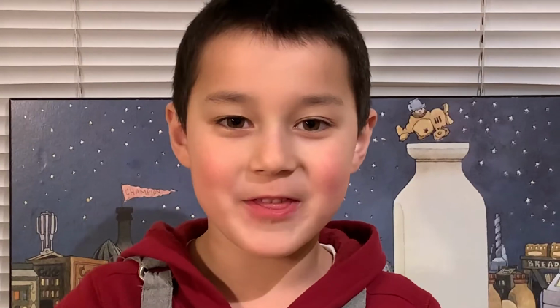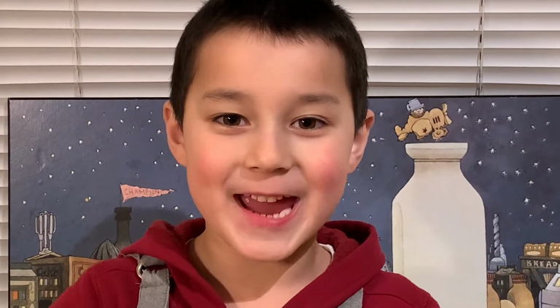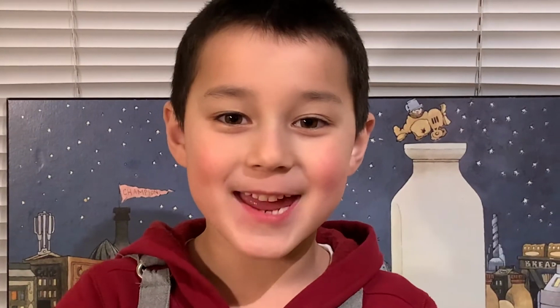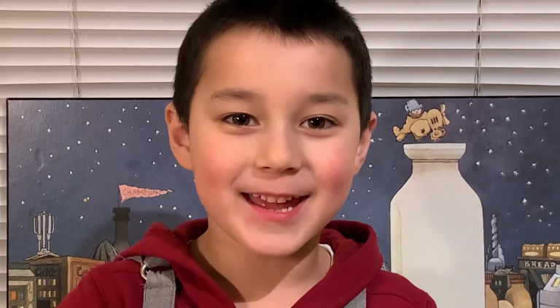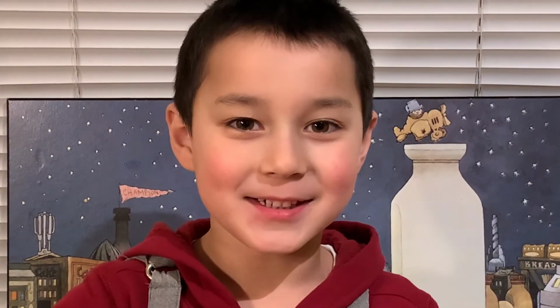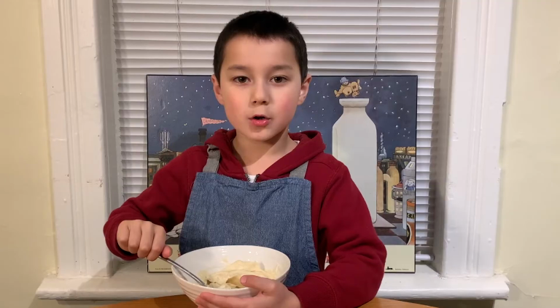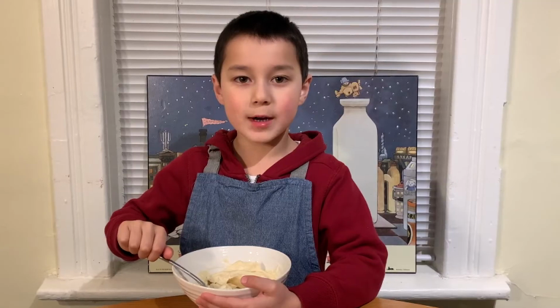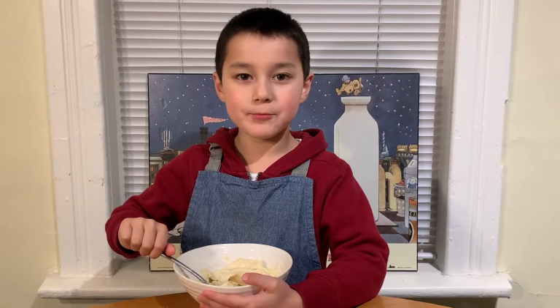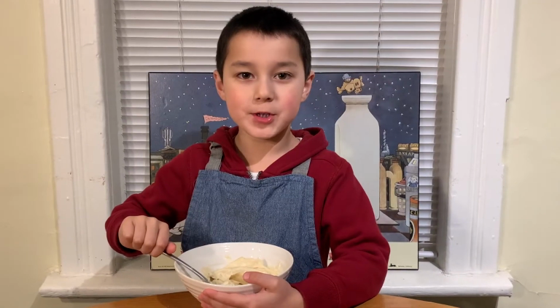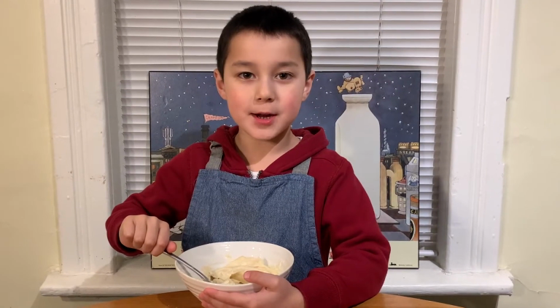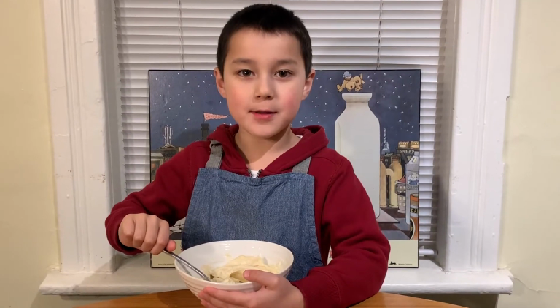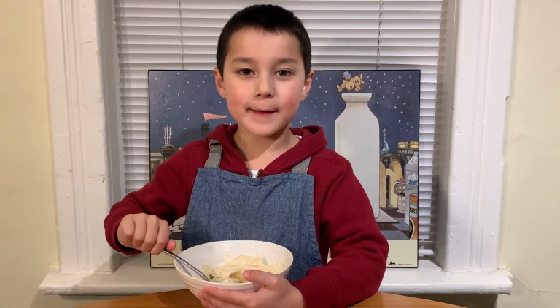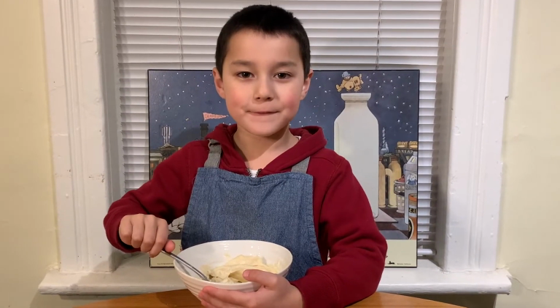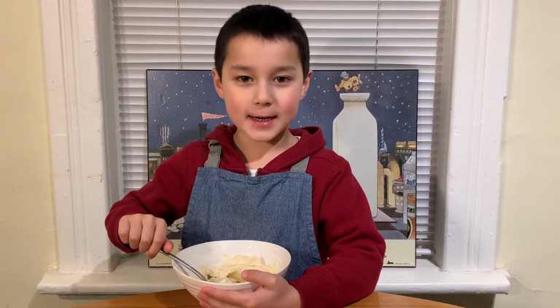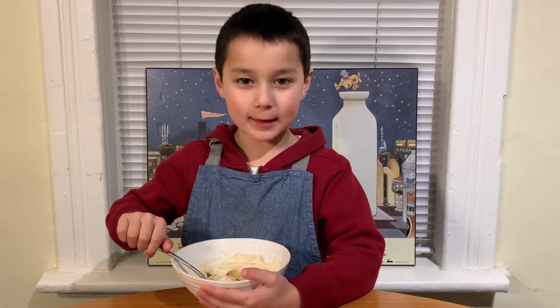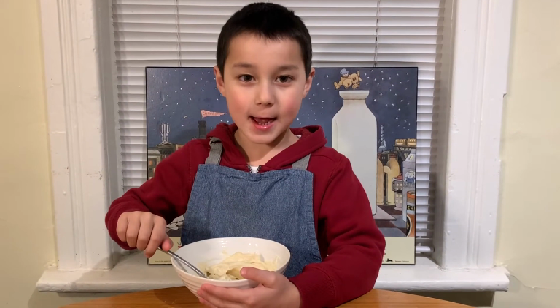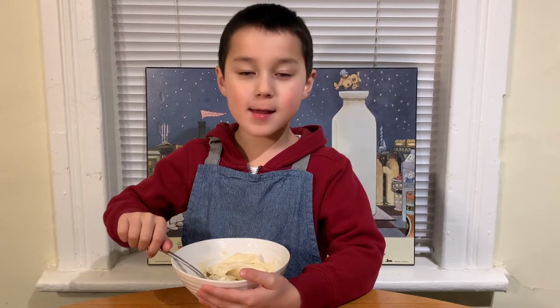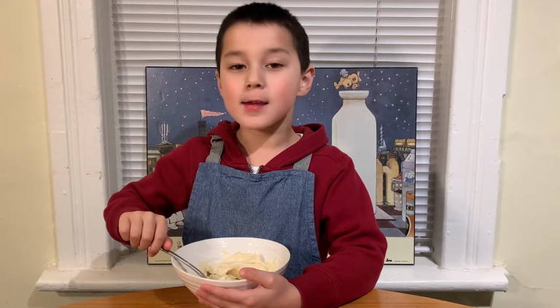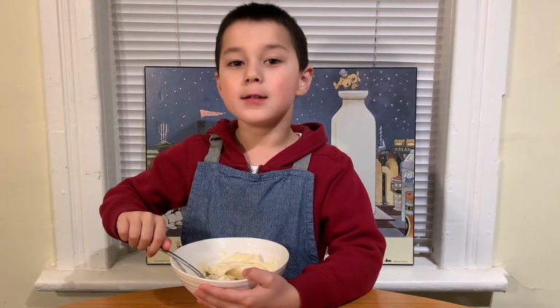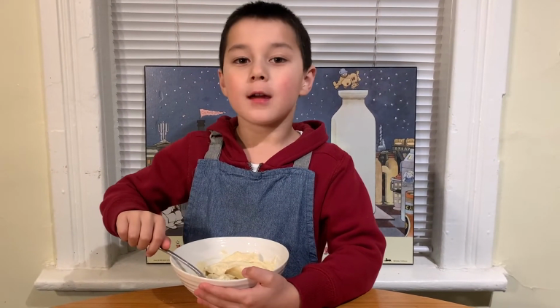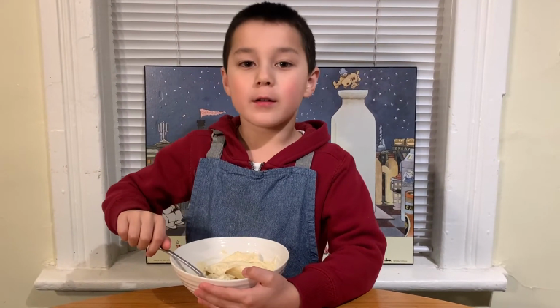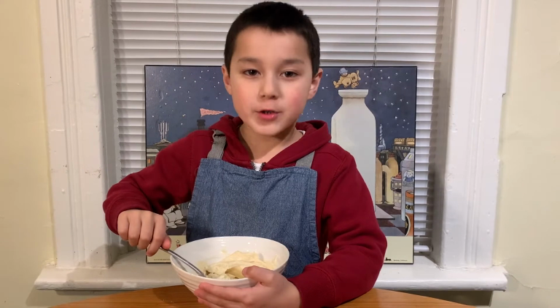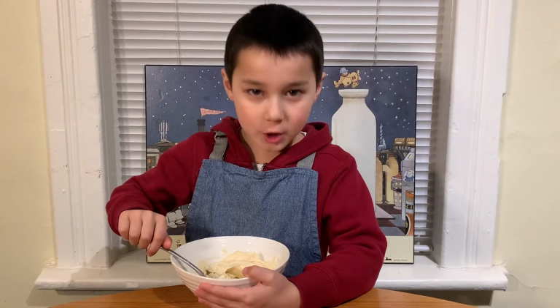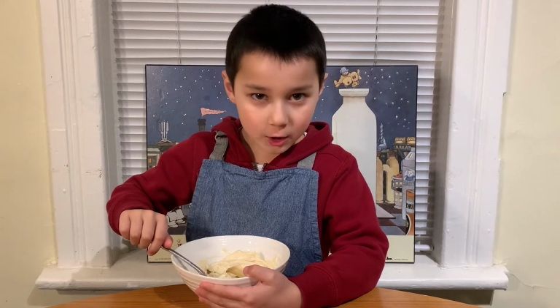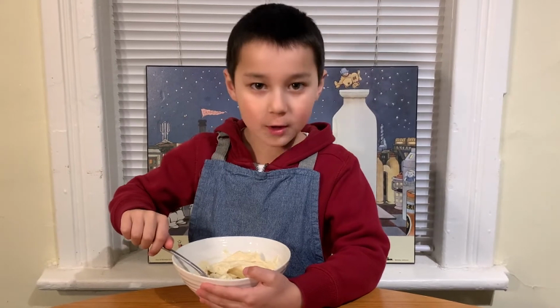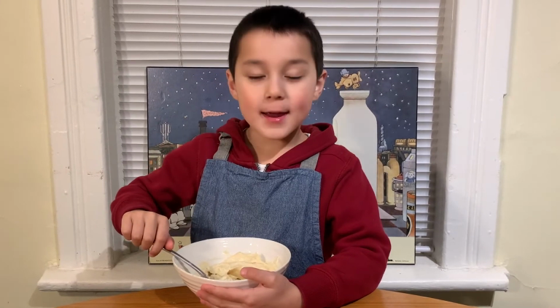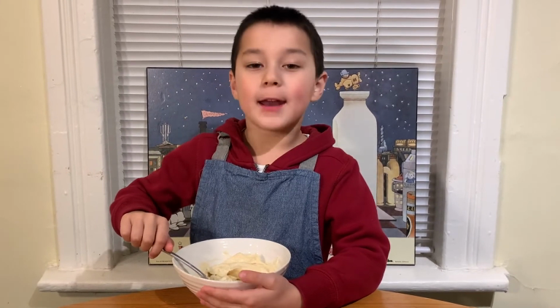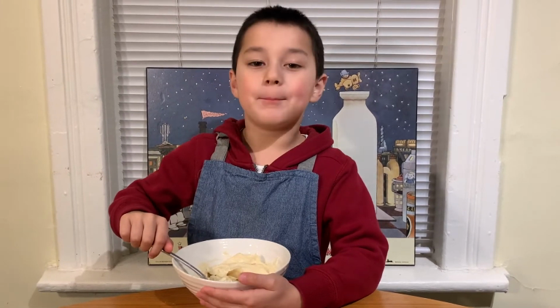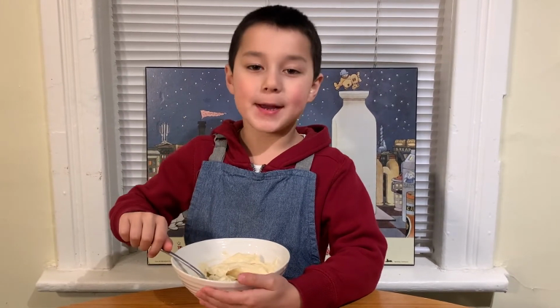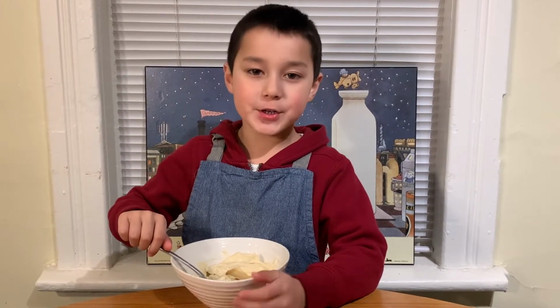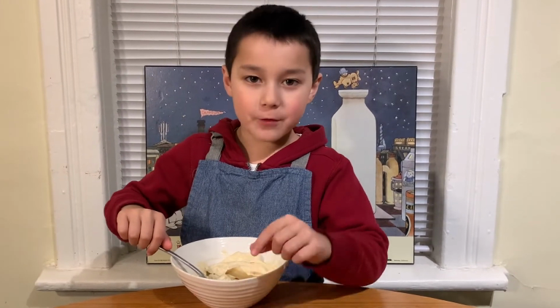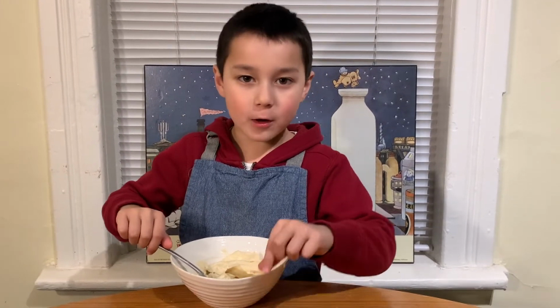Now, for the icing: cream cheese, vanilla, sugar, and a pinch of salt.